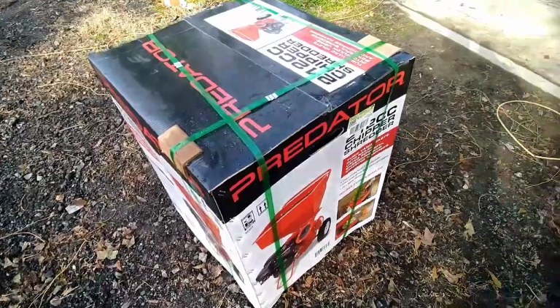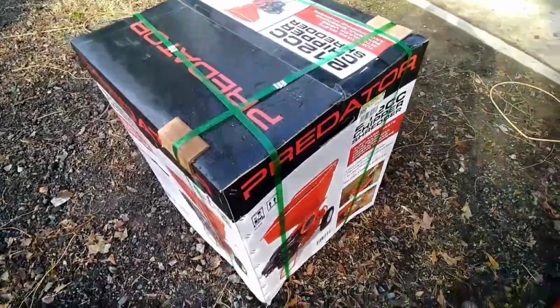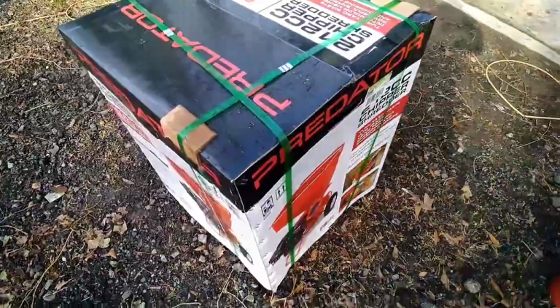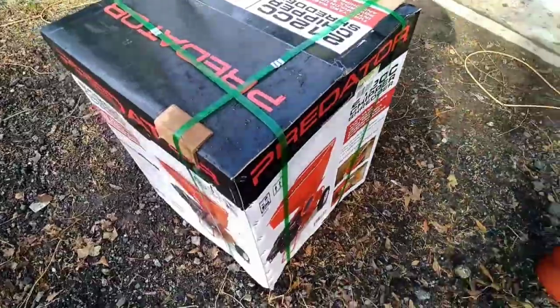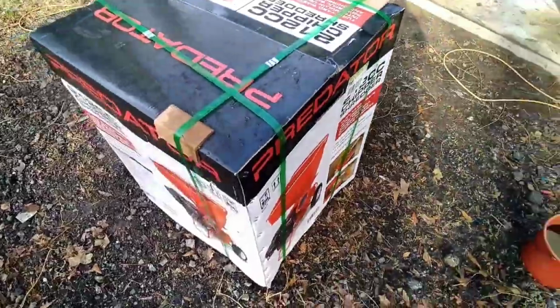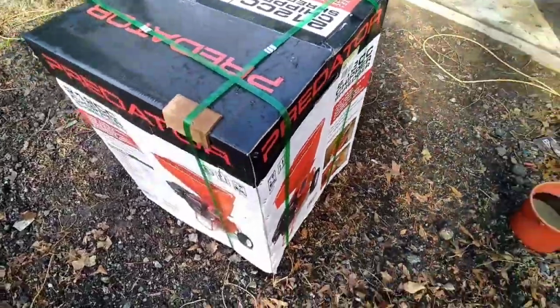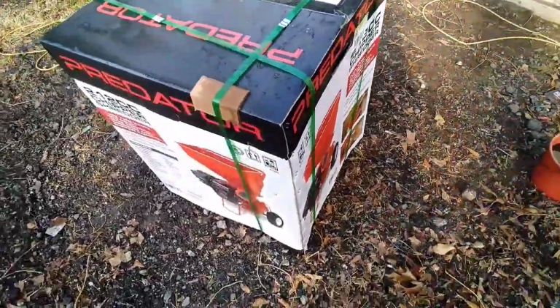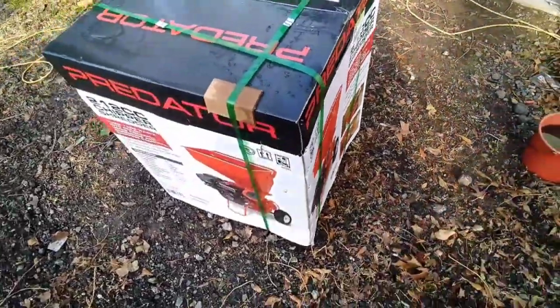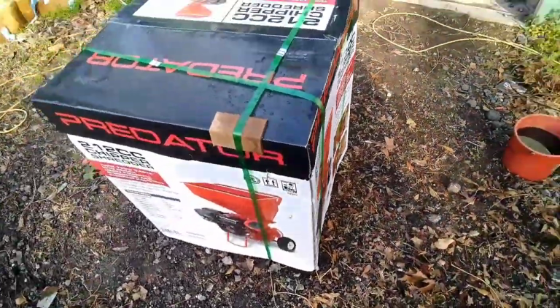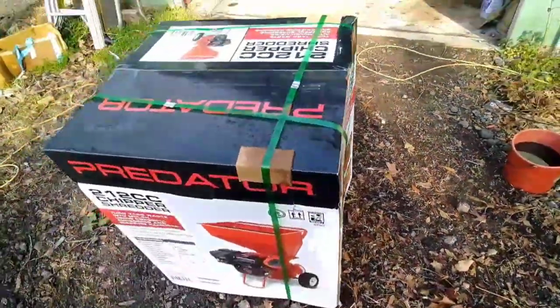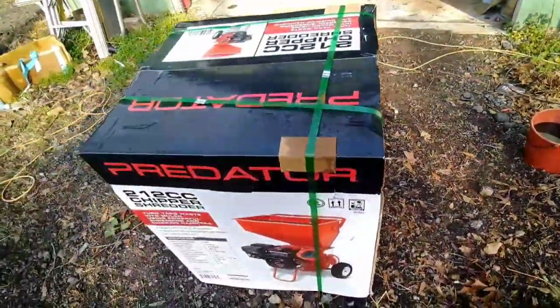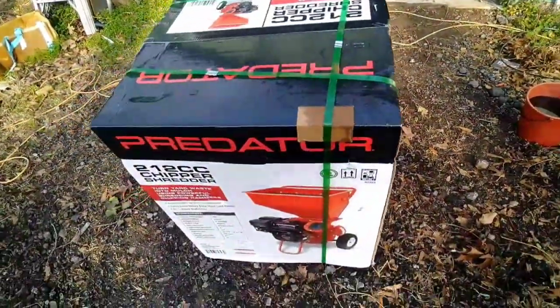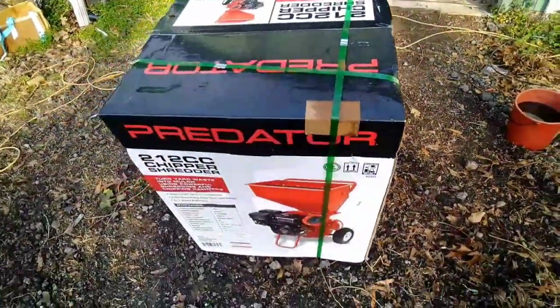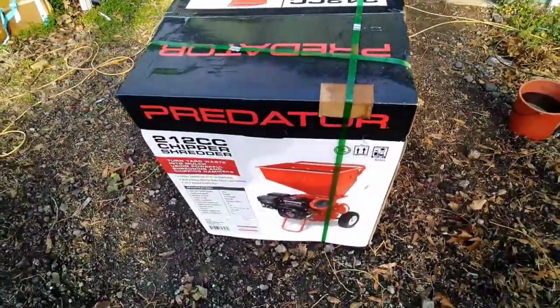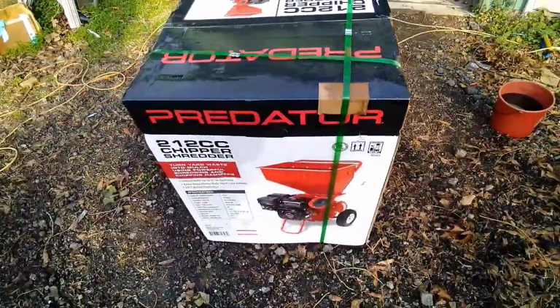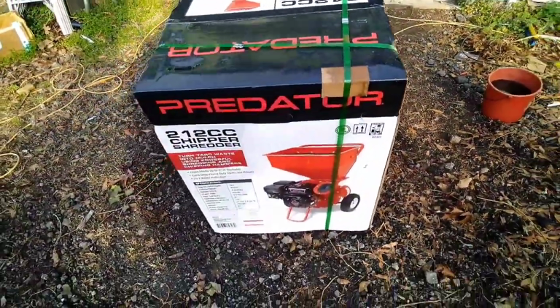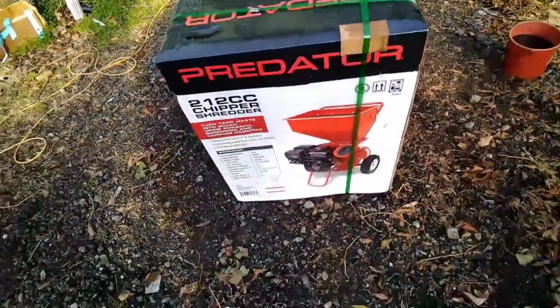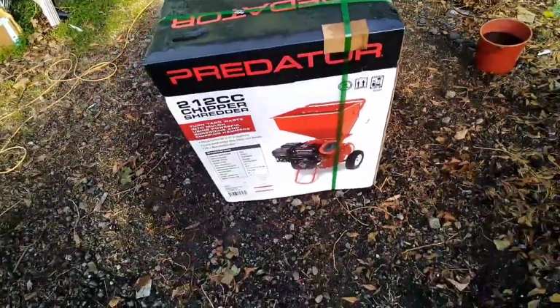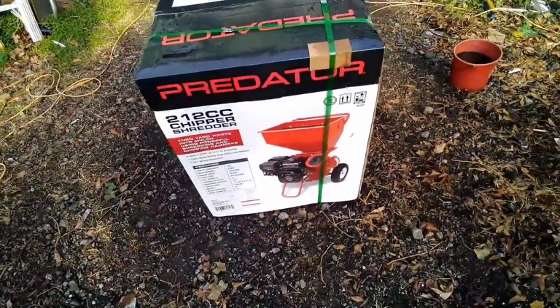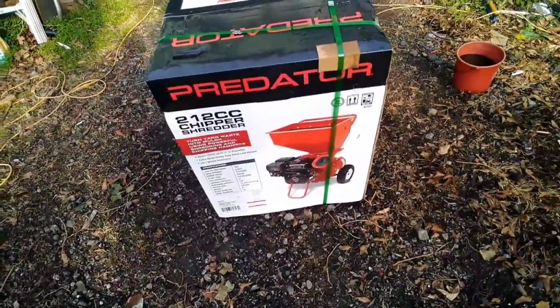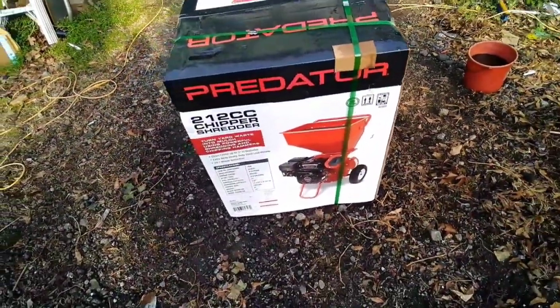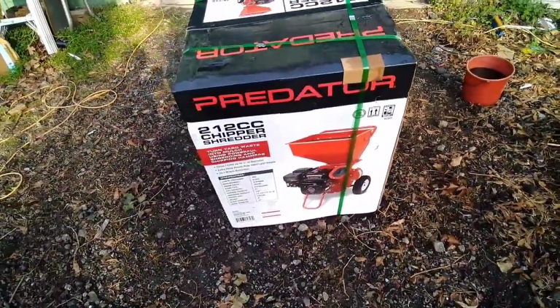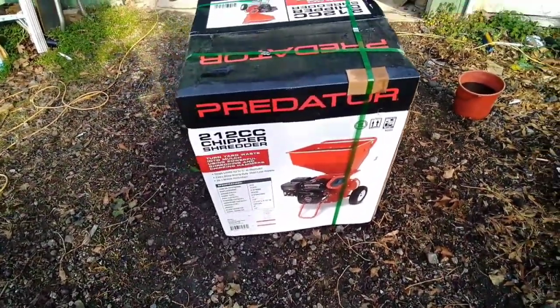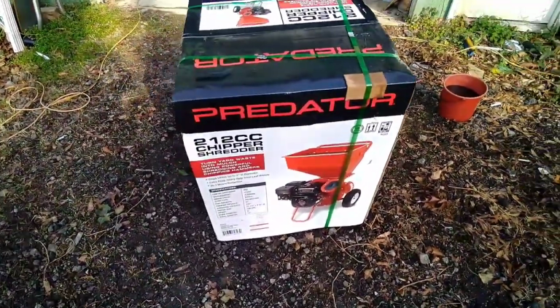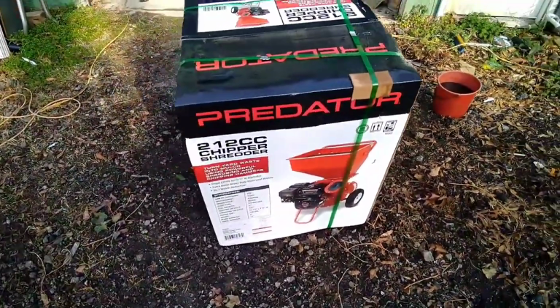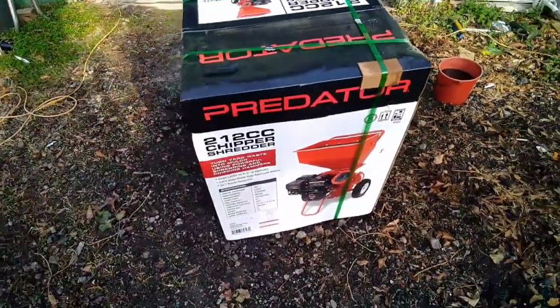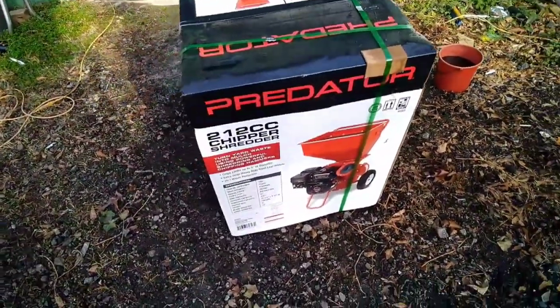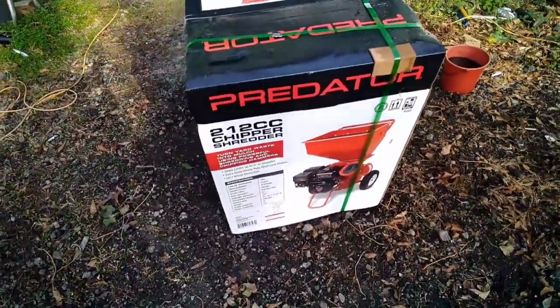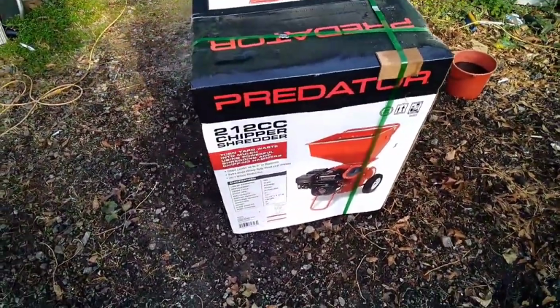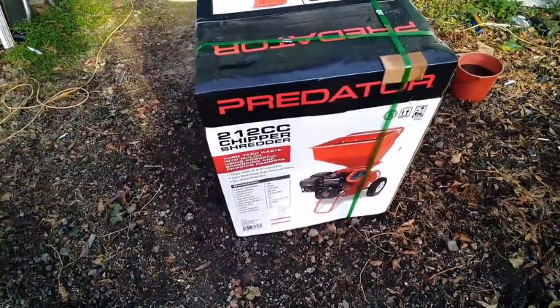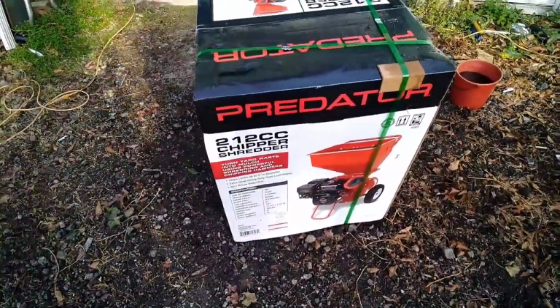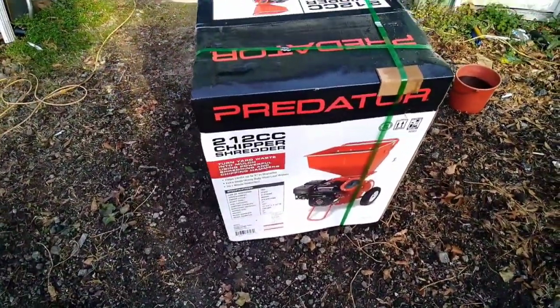What's going on guys? We finally made it back. Got everything unloaded. Now it's time to do a little bit of unboxing.